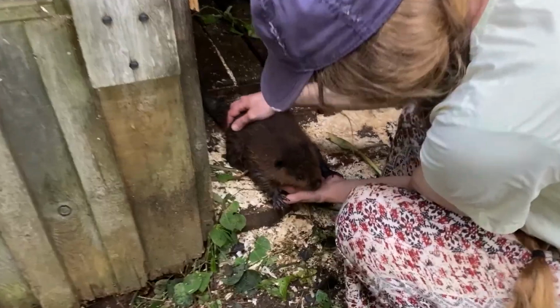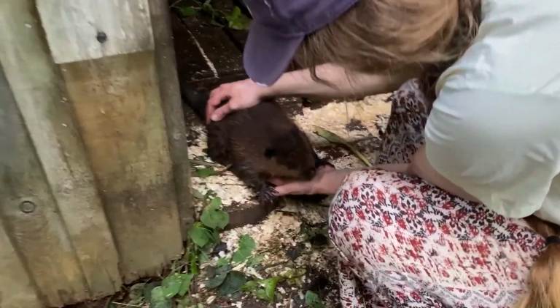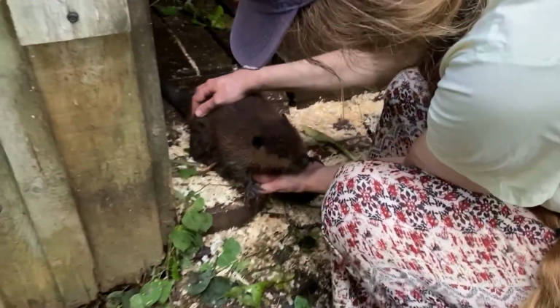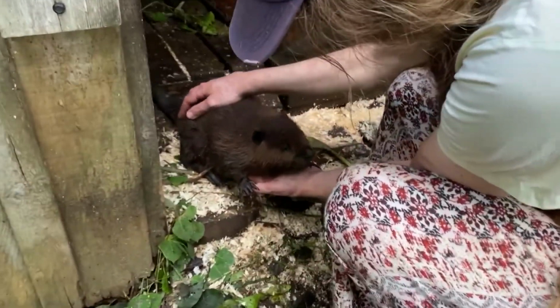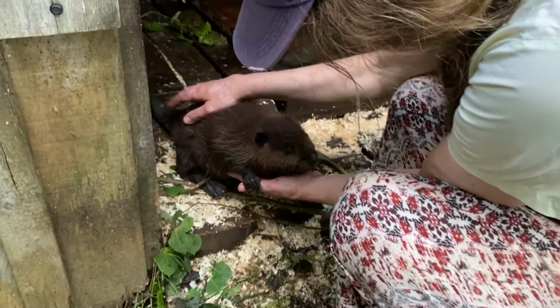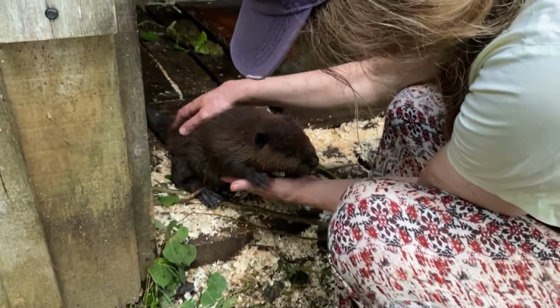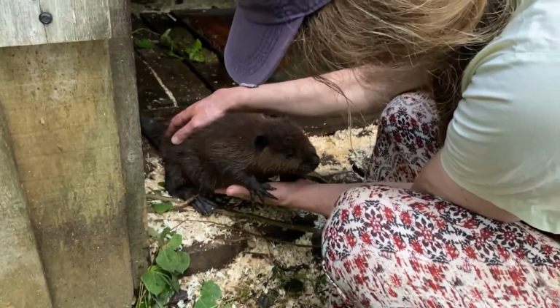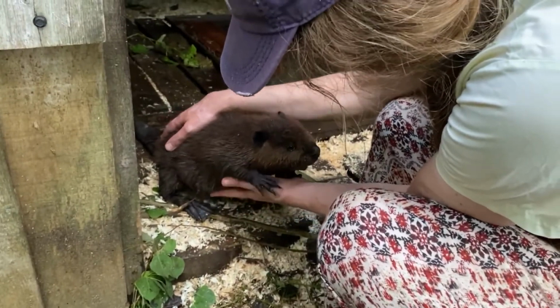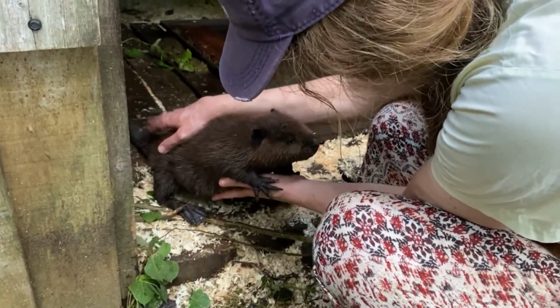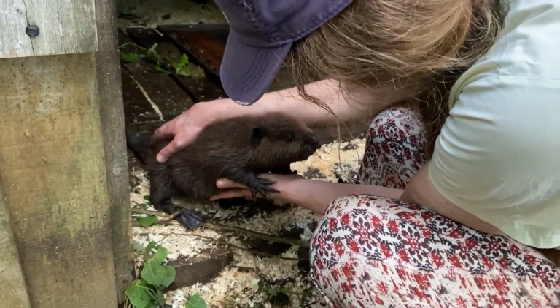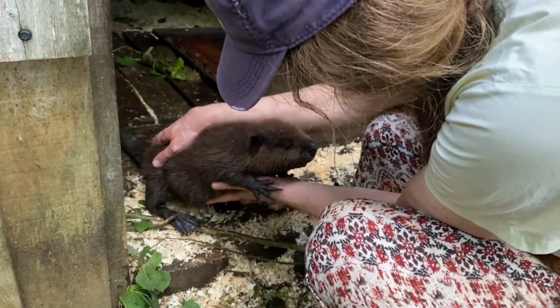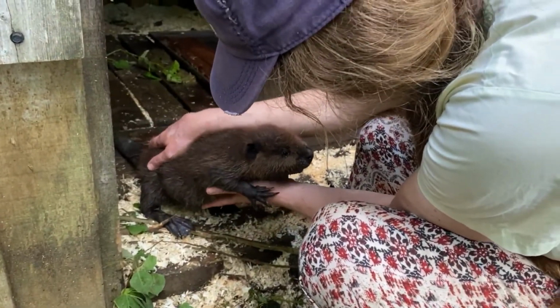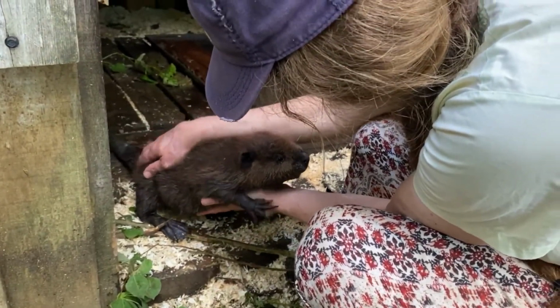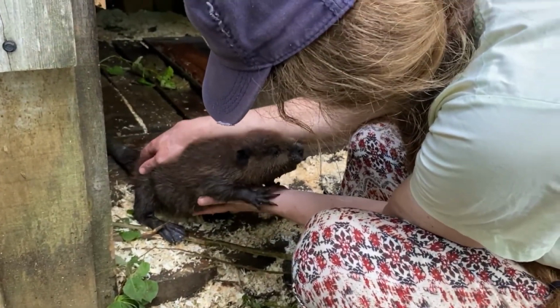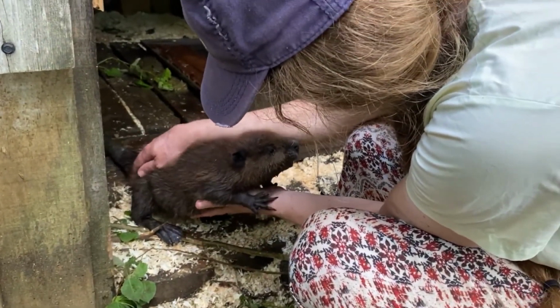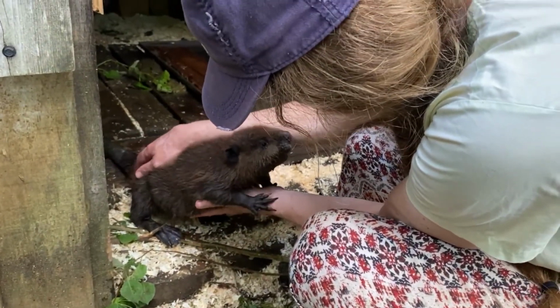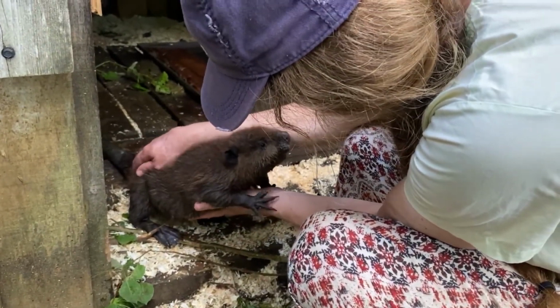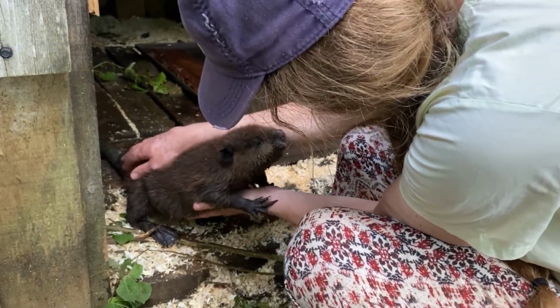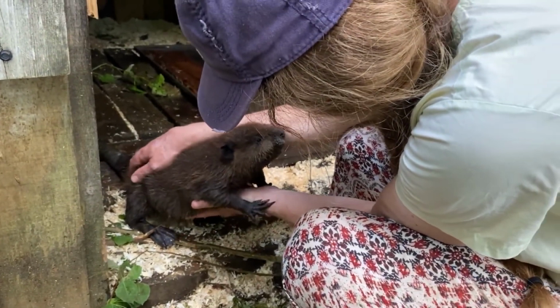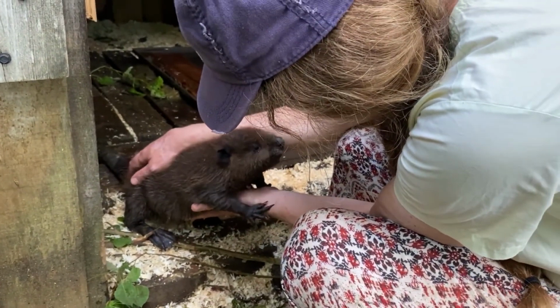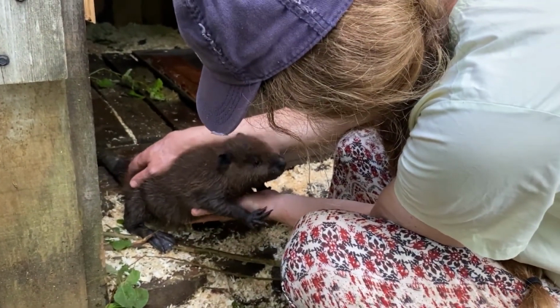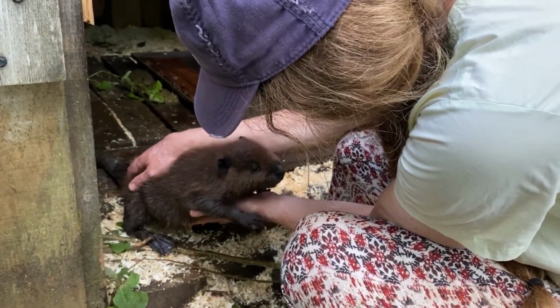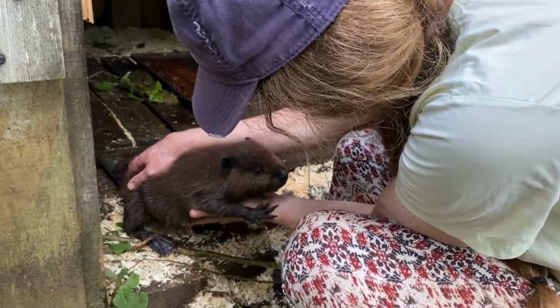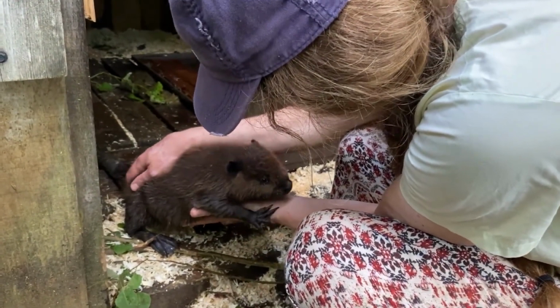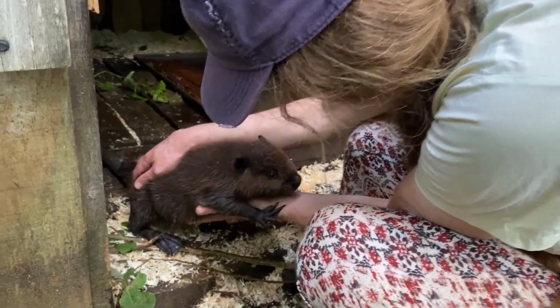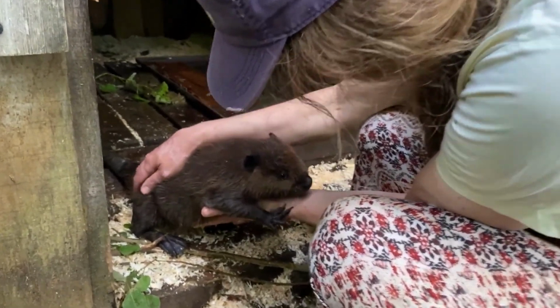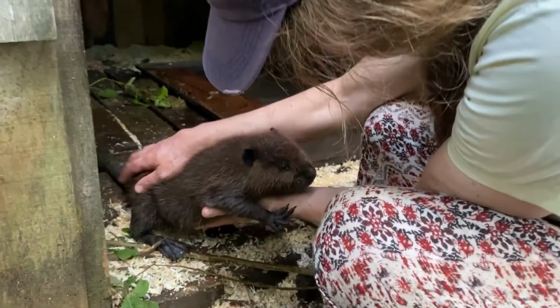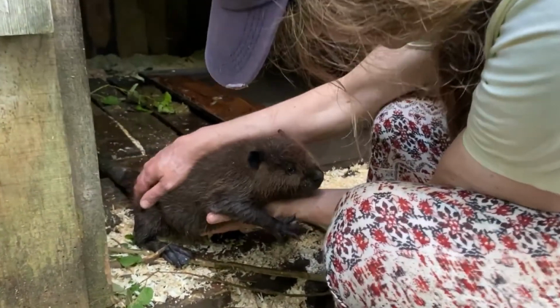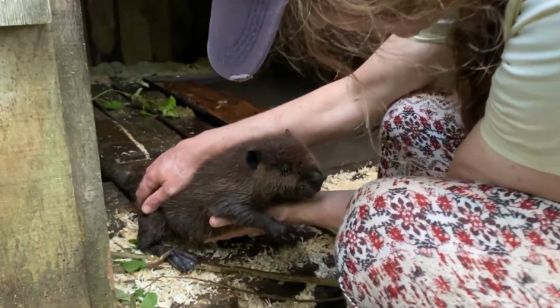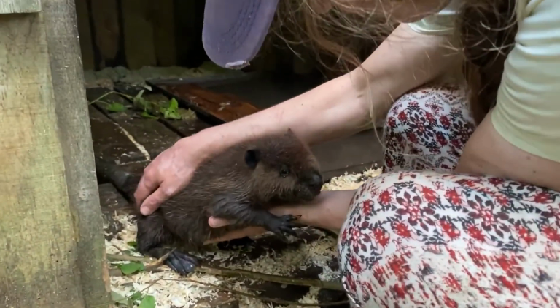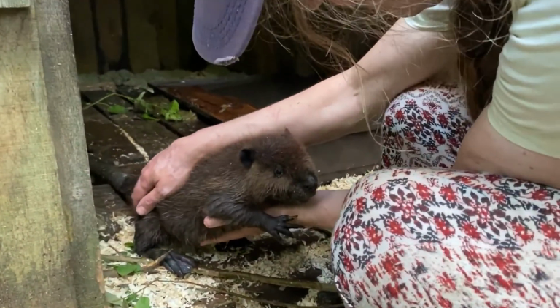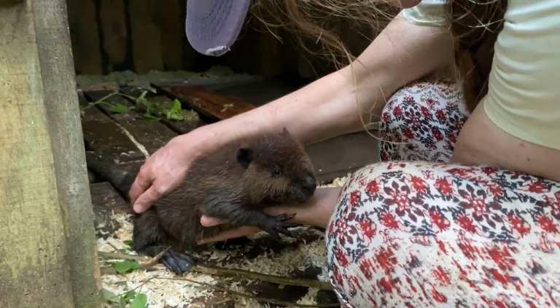Are you coming off for another biscuit? Are you a good beaver? Yeah, I'm a good beaver.